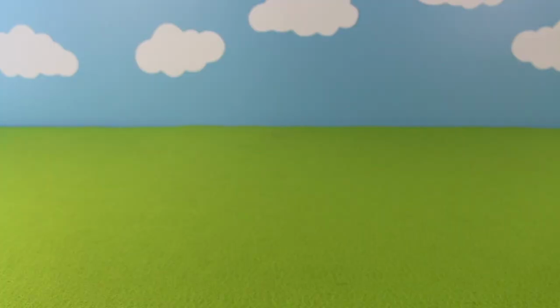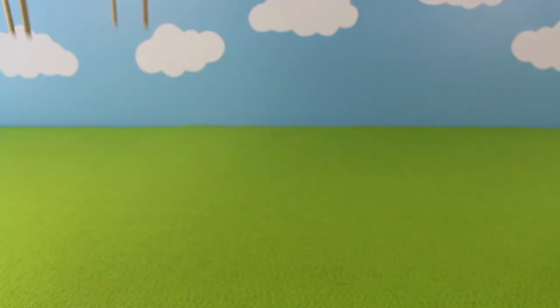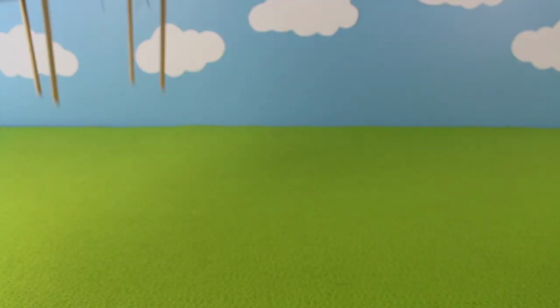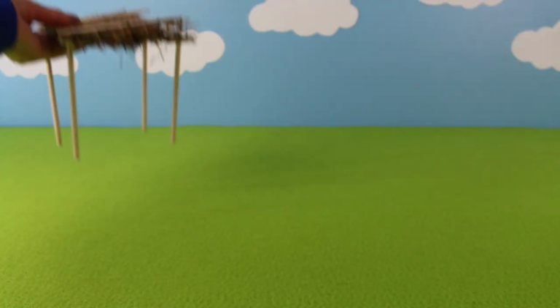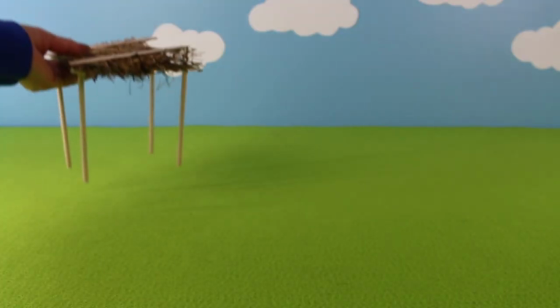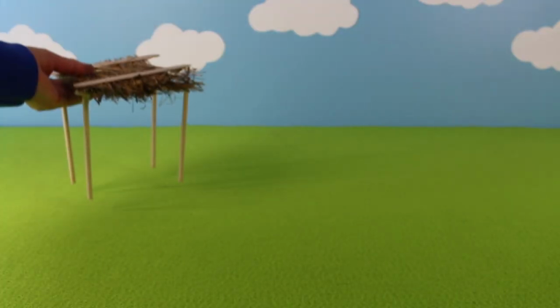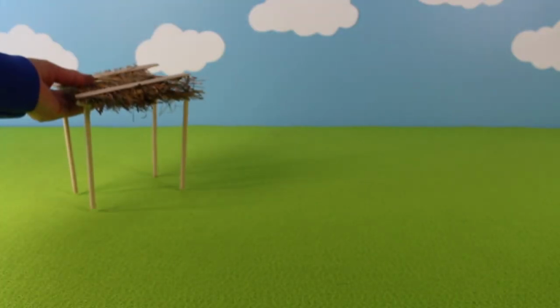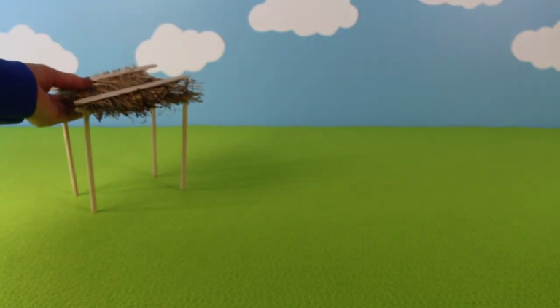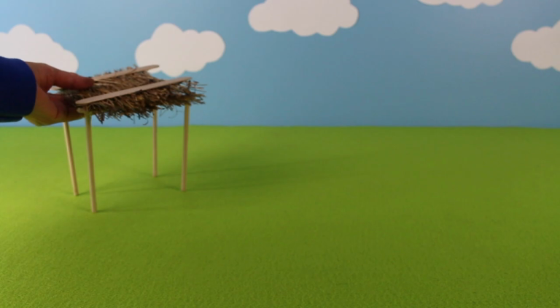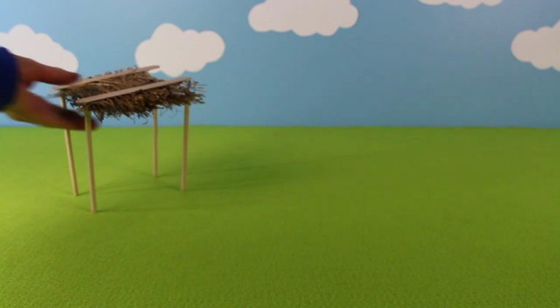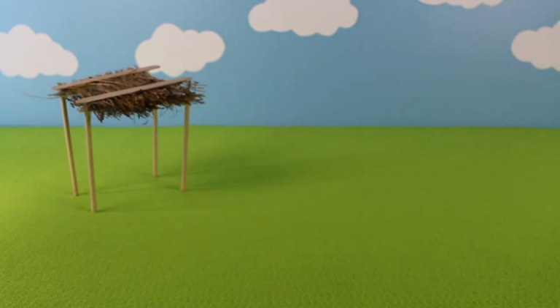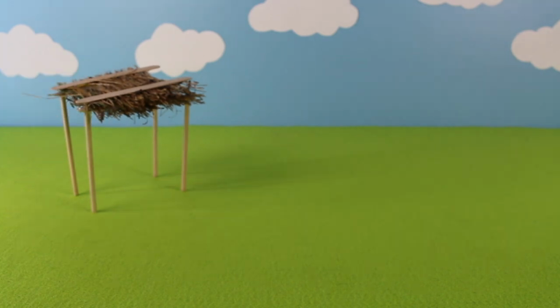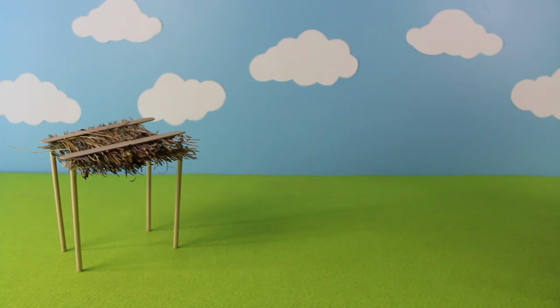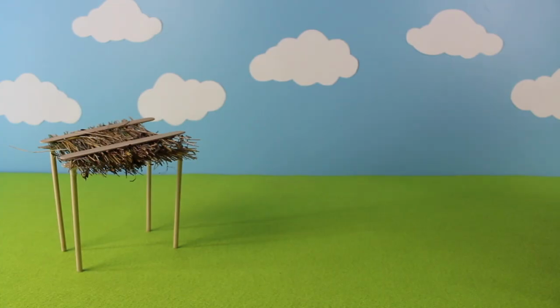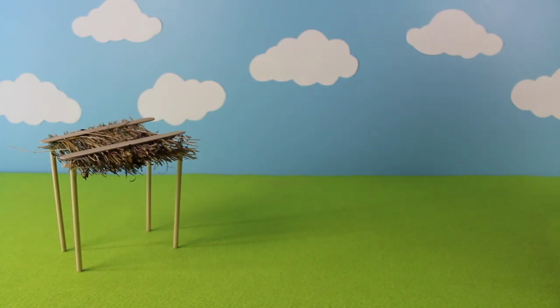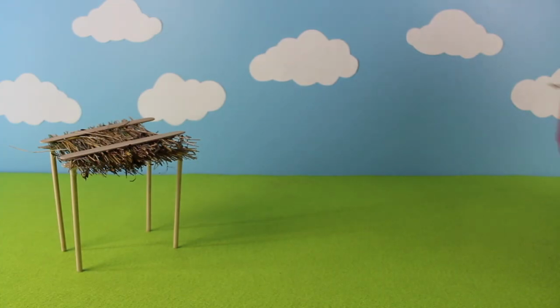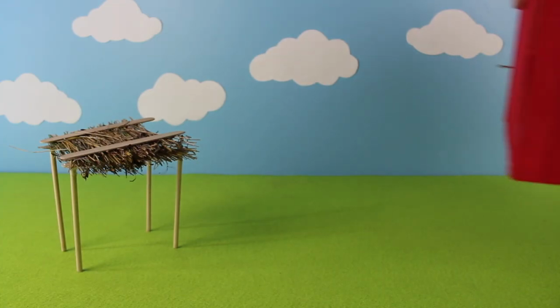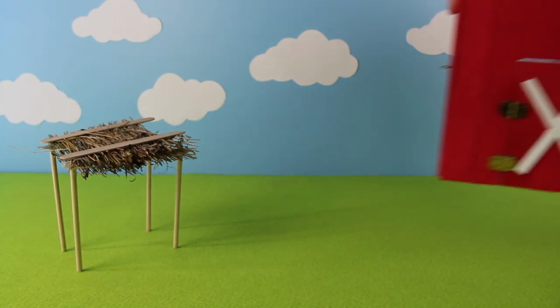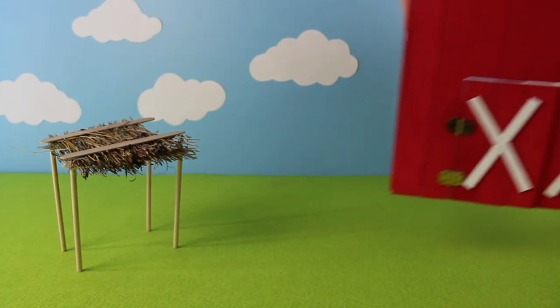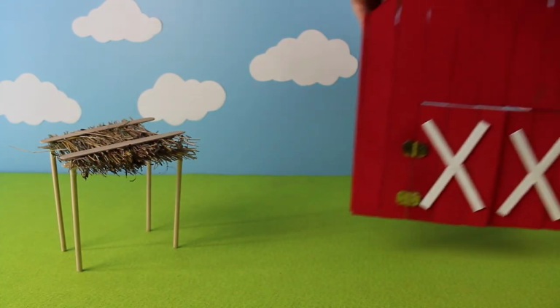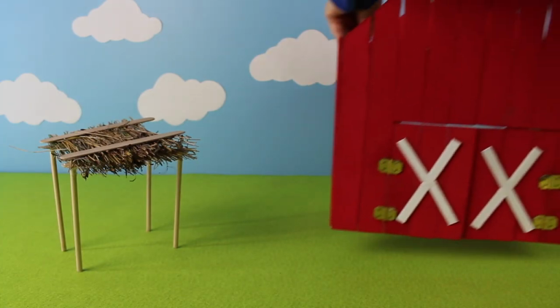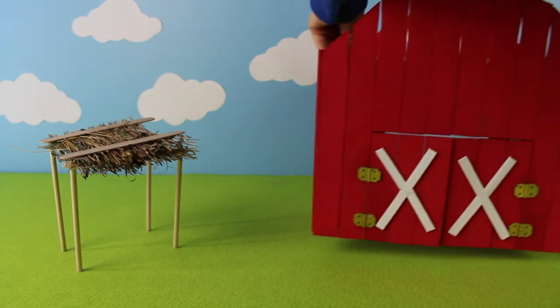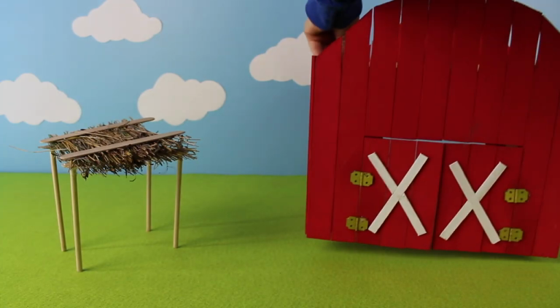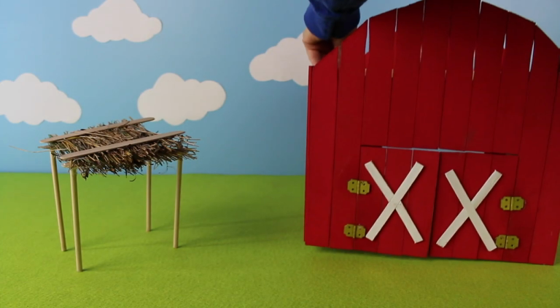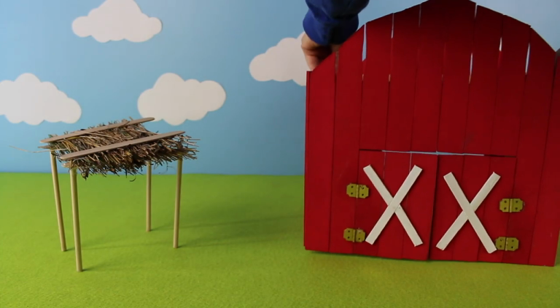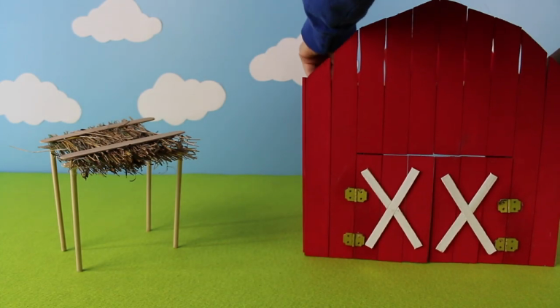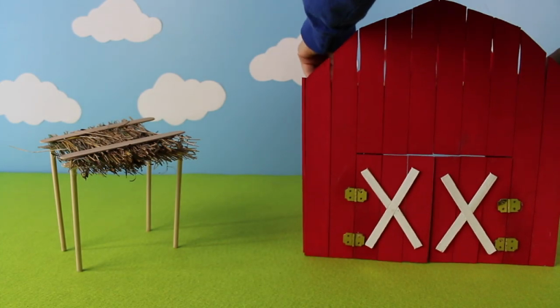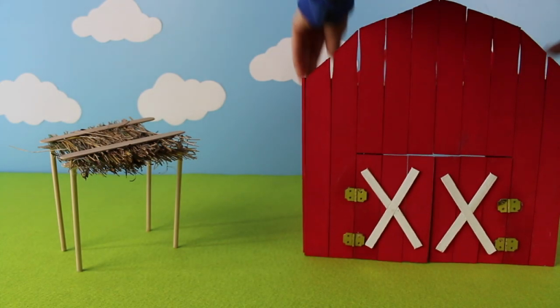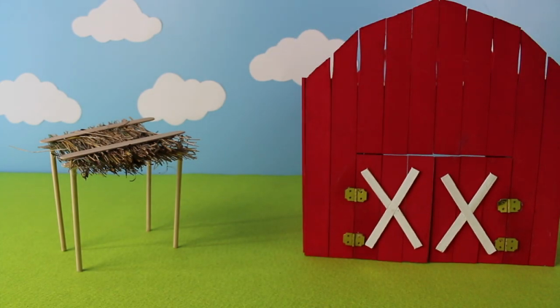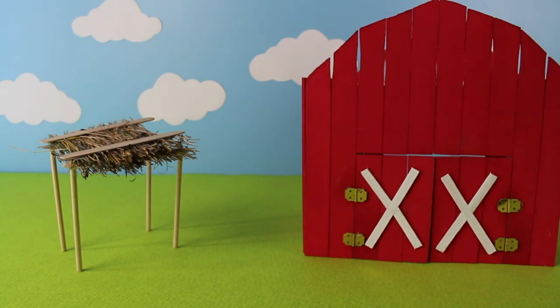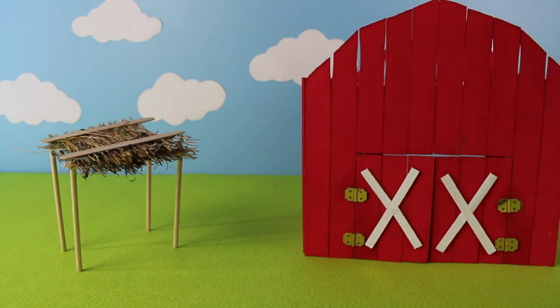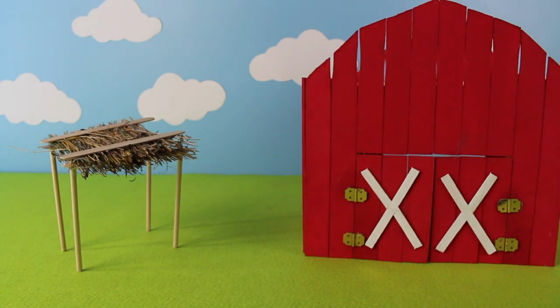We have a cow shed! Let's put out the big red barn that I made with paint sticks.